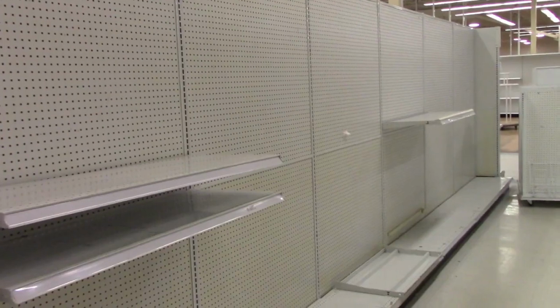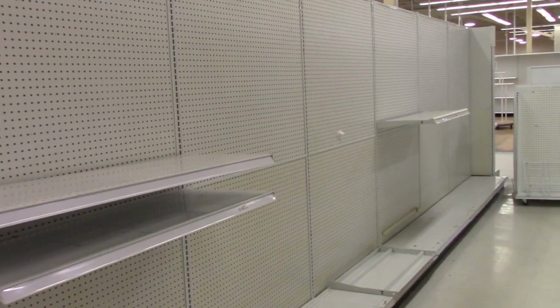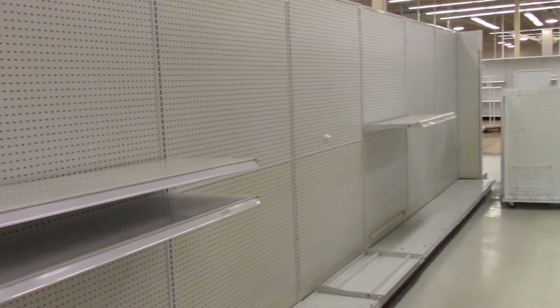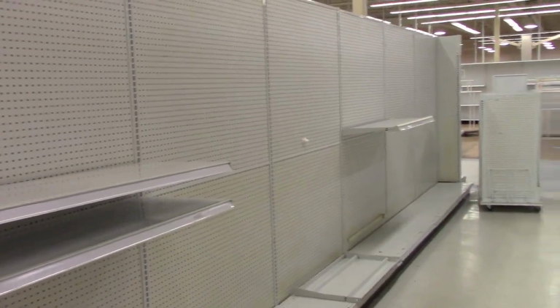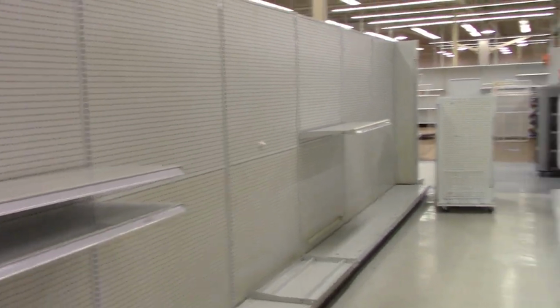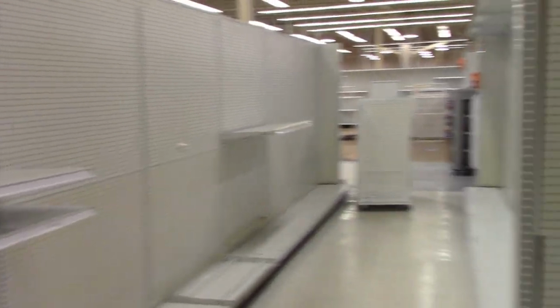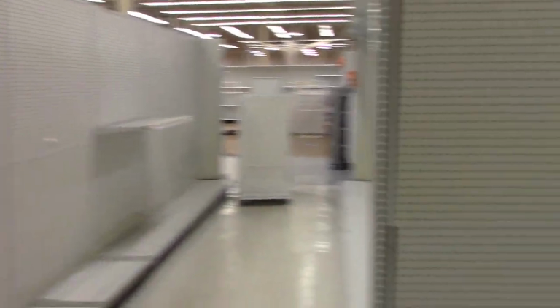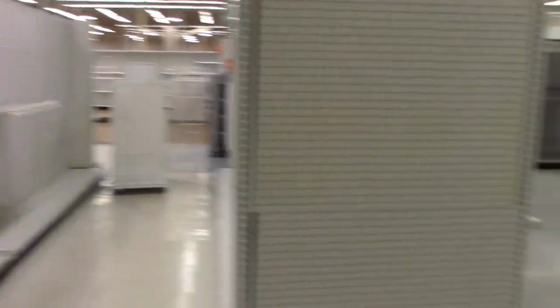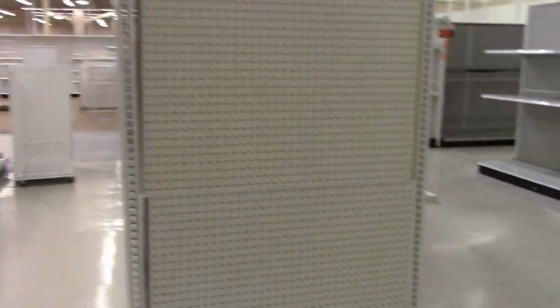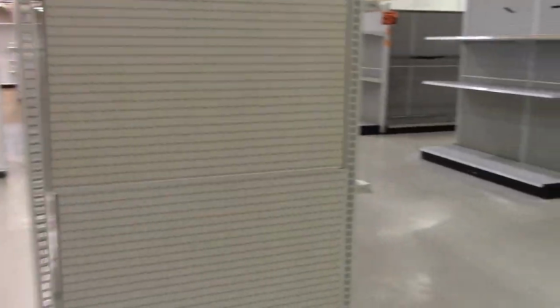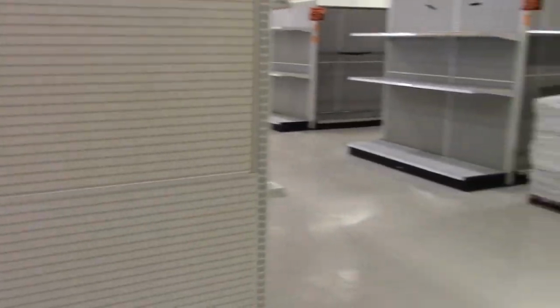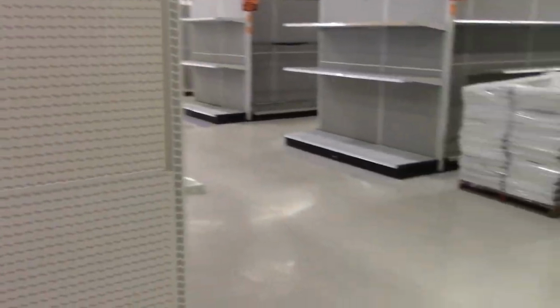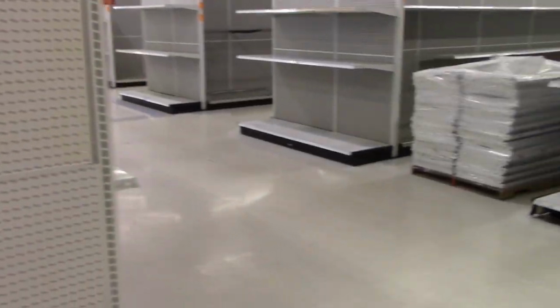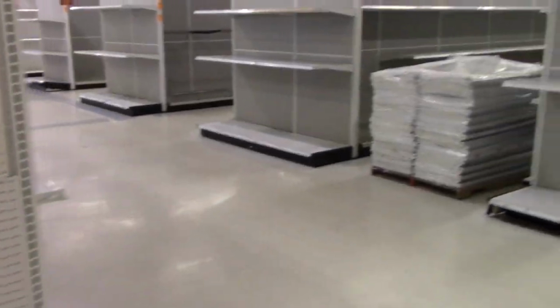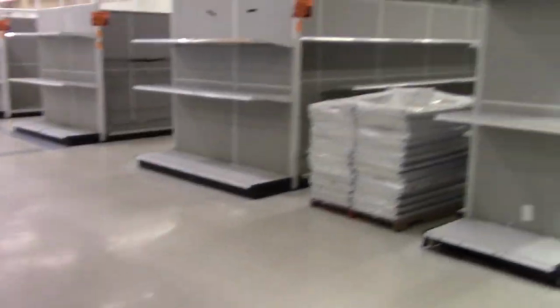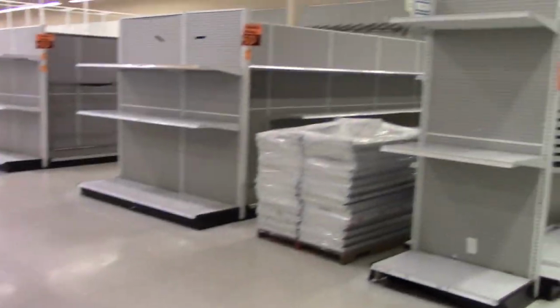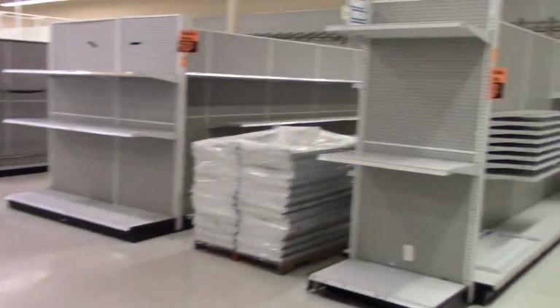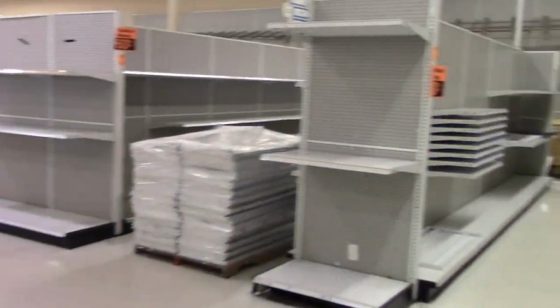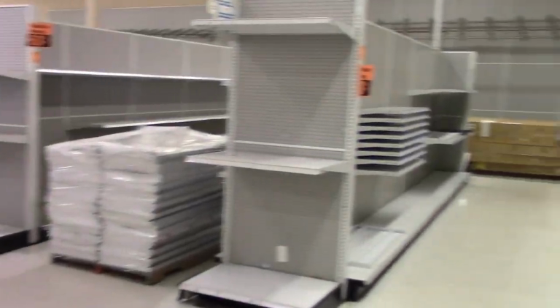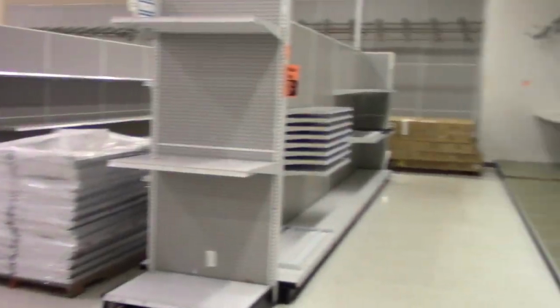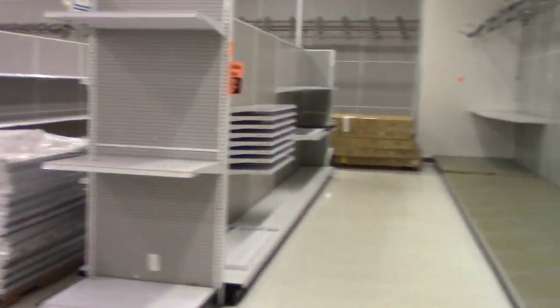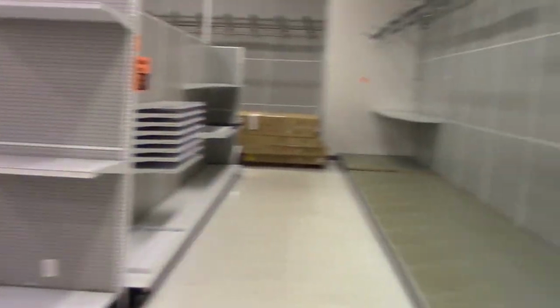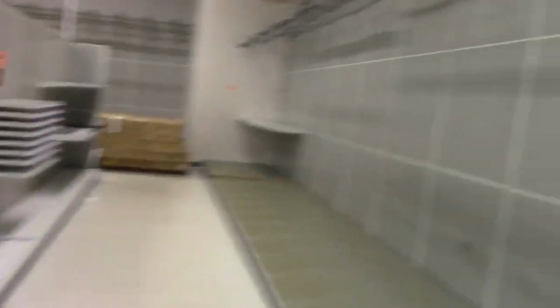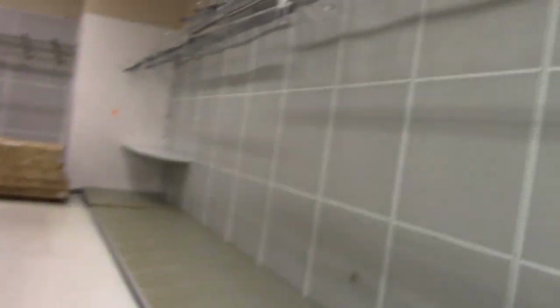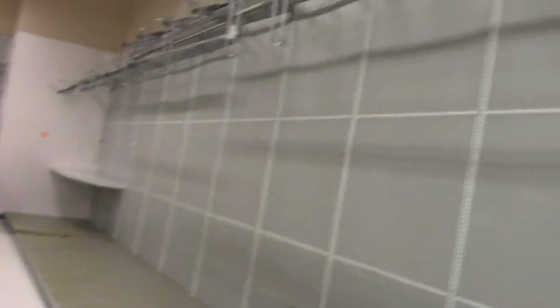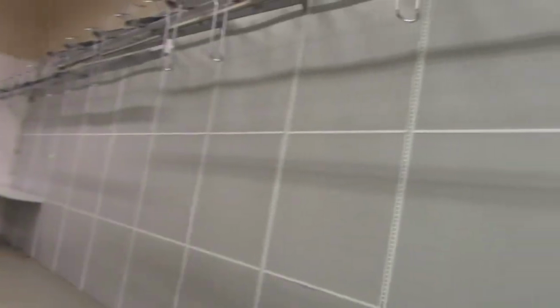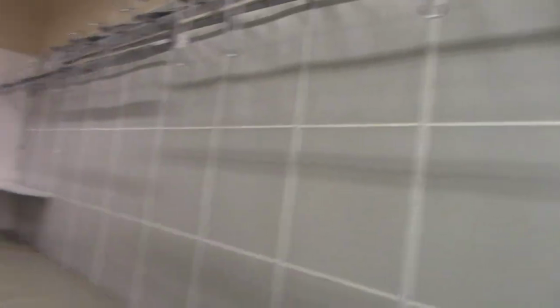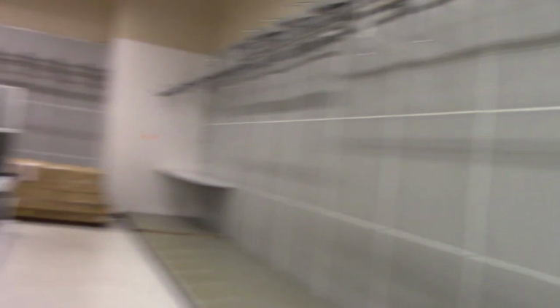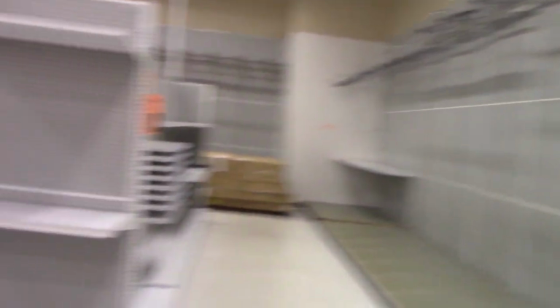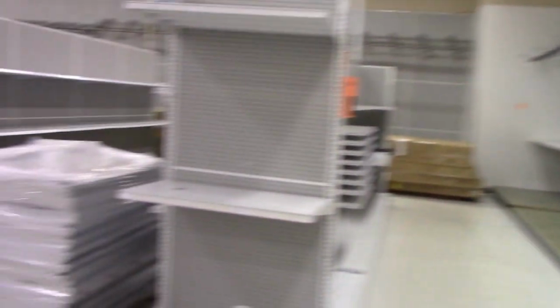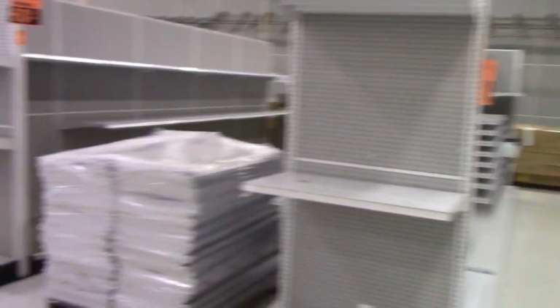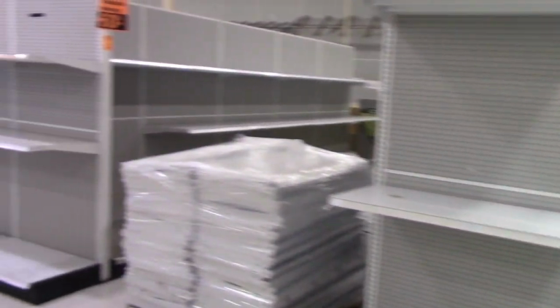Check it out guys, absolutely nothing left at this Toys R Us. Everything has been wiped clean.